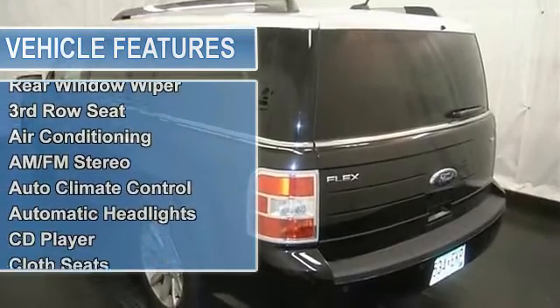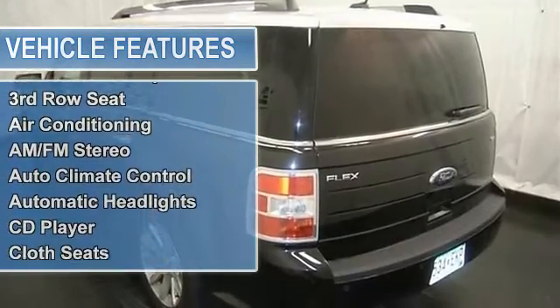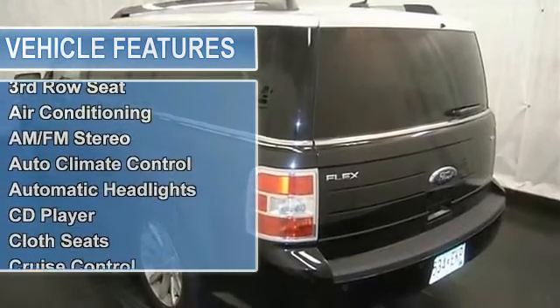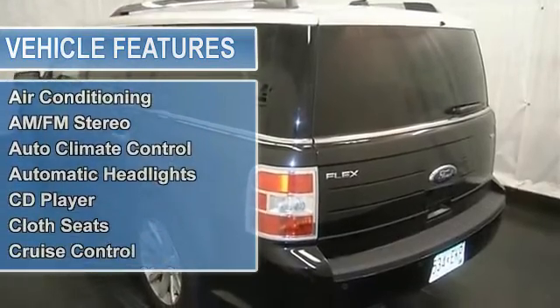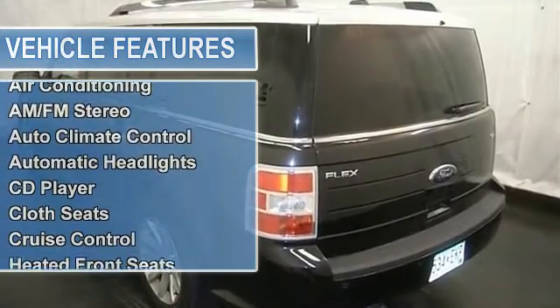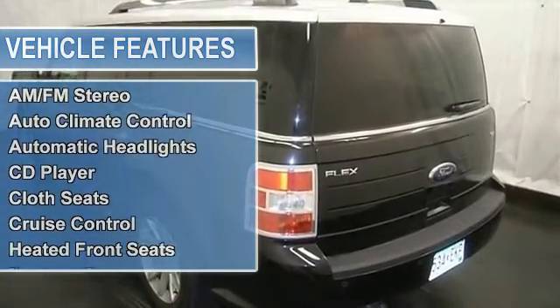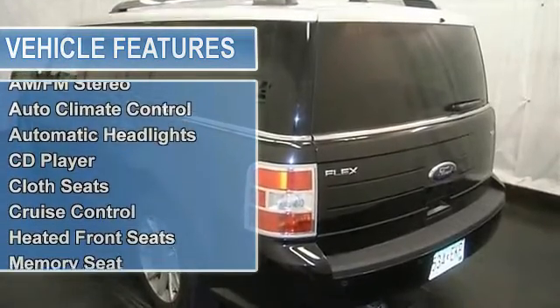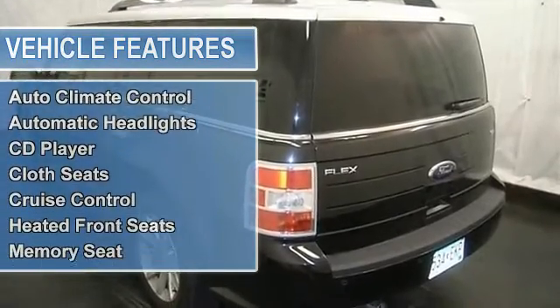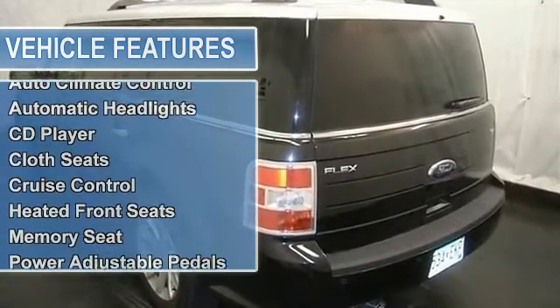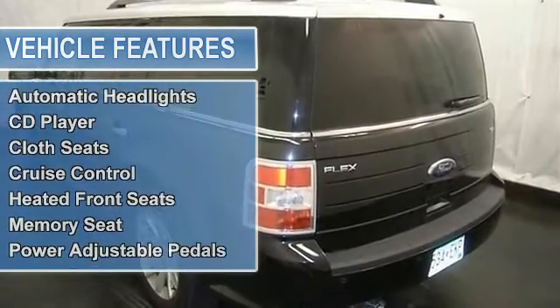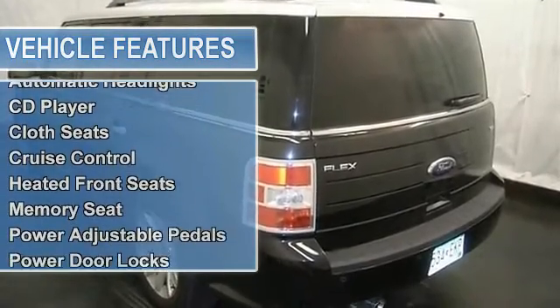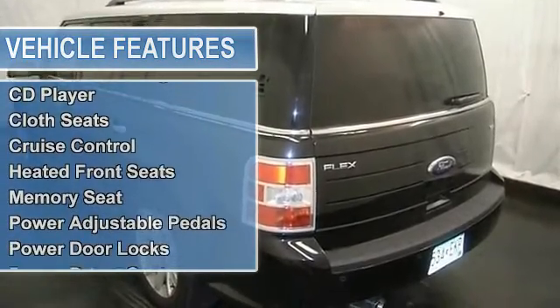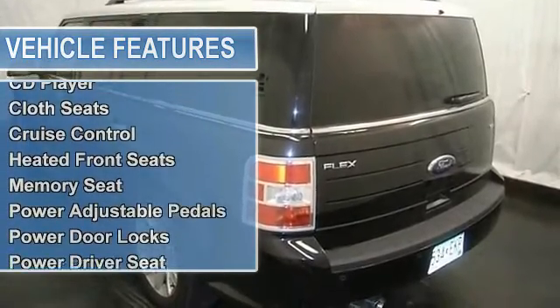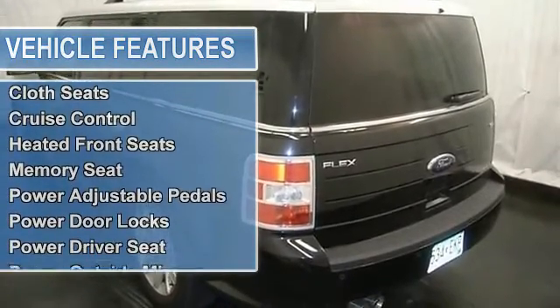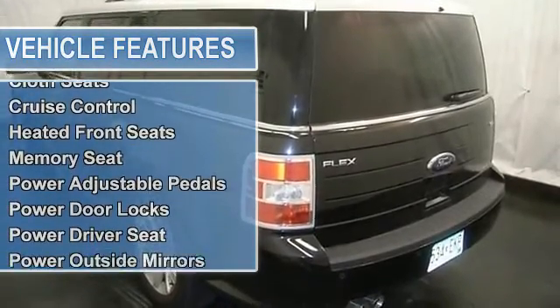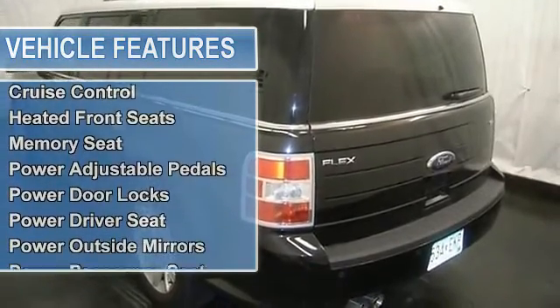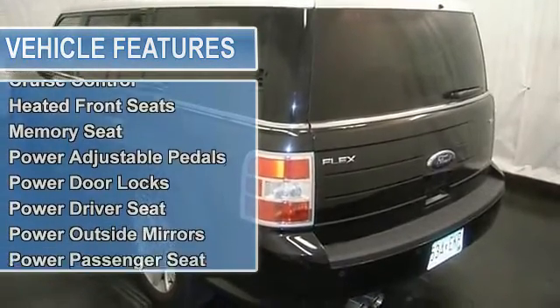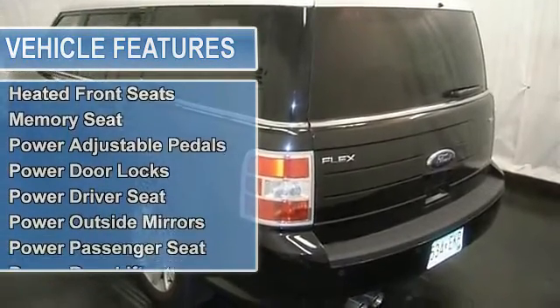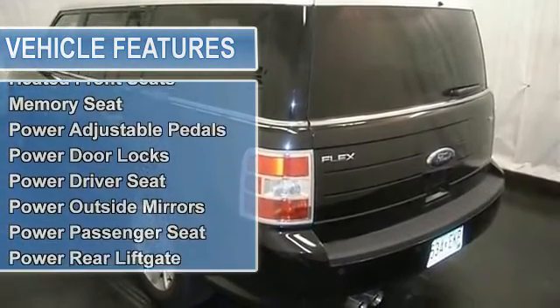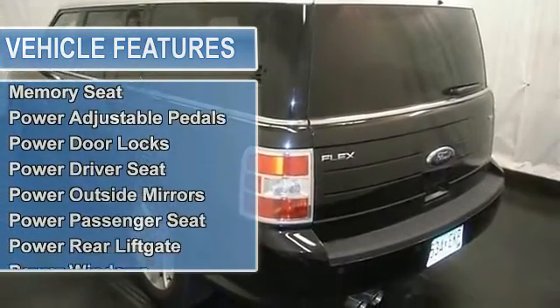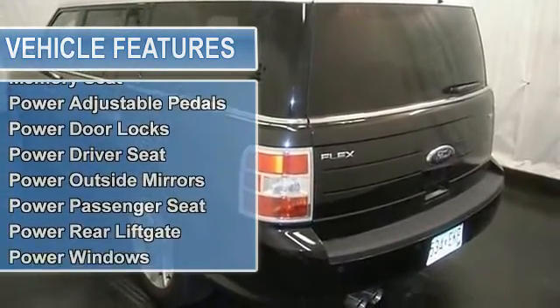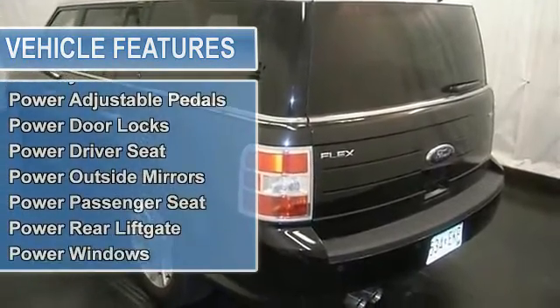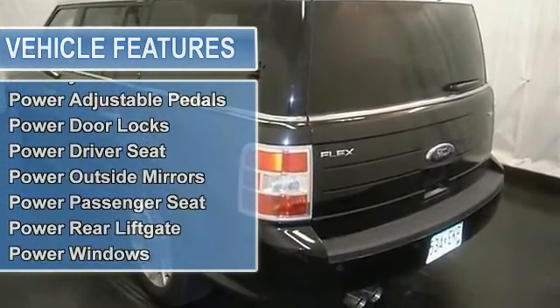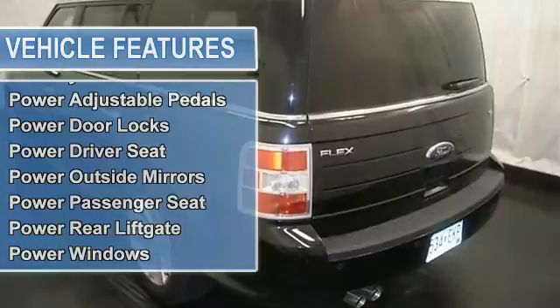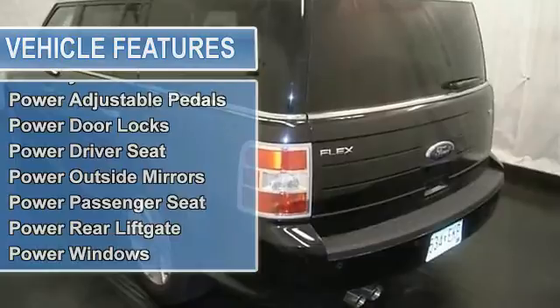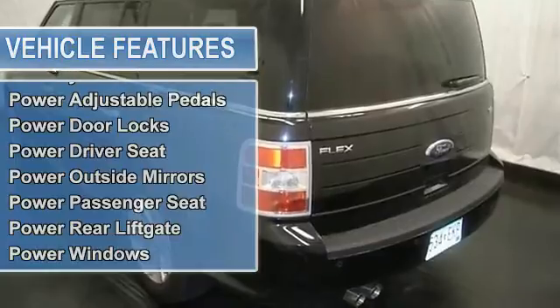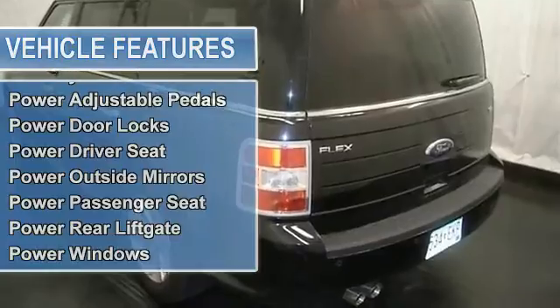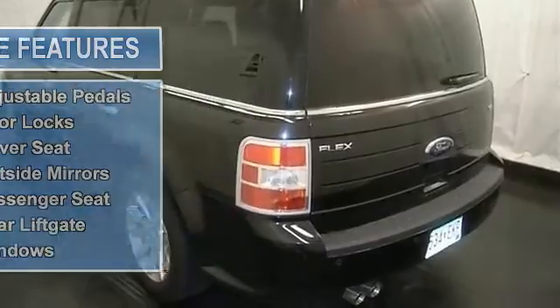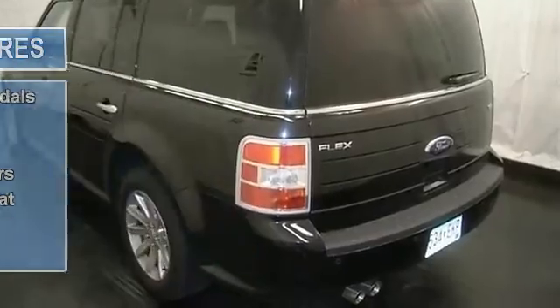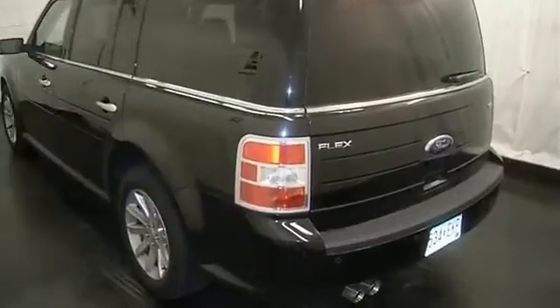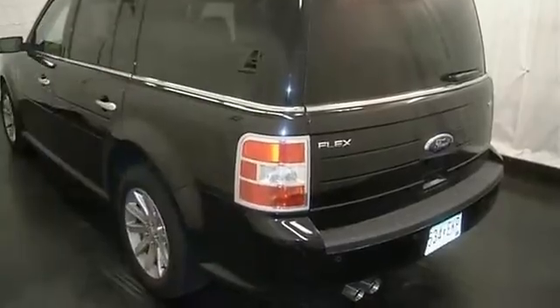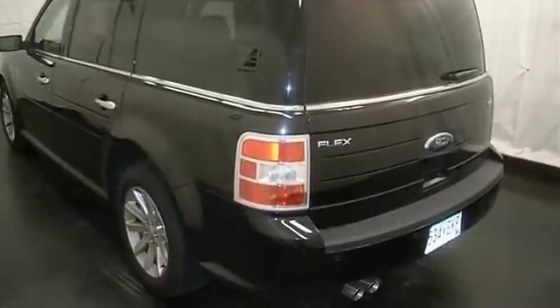Remote start, power adjustable pedal, power locks and windows, cruise control and more.